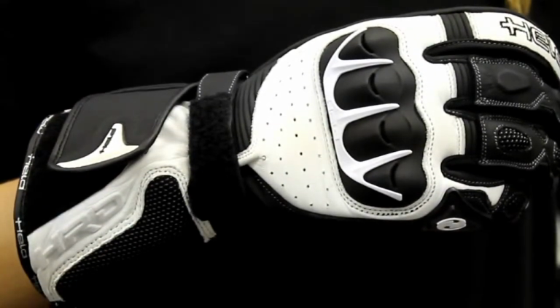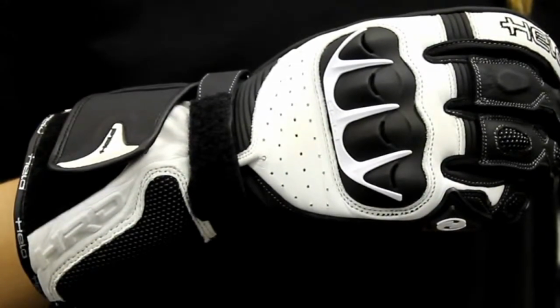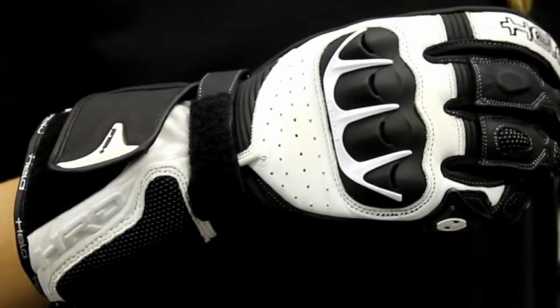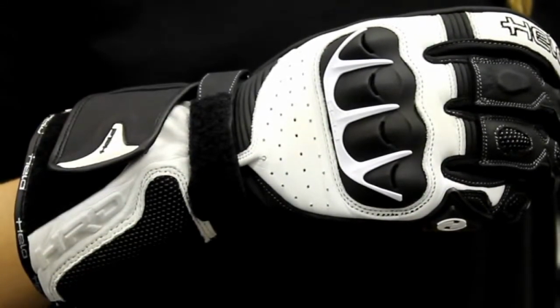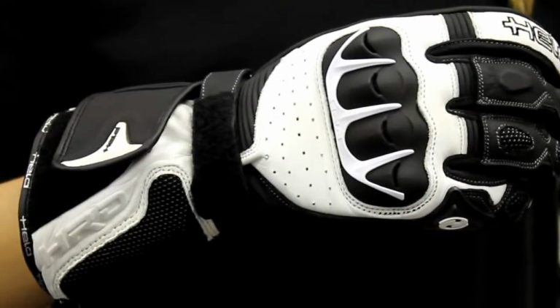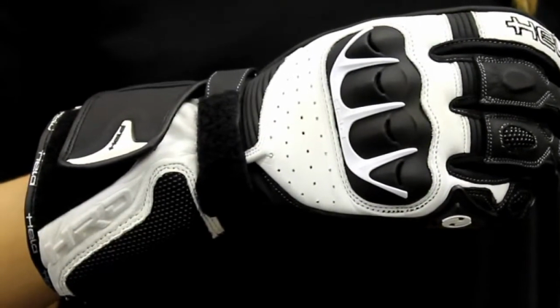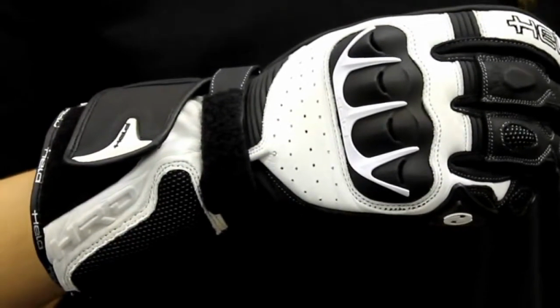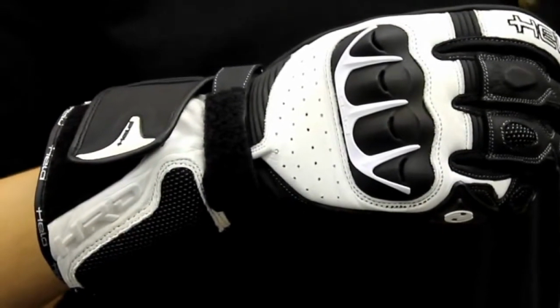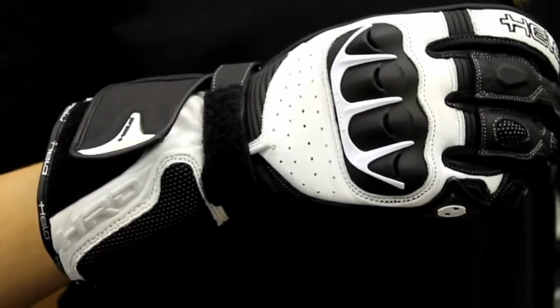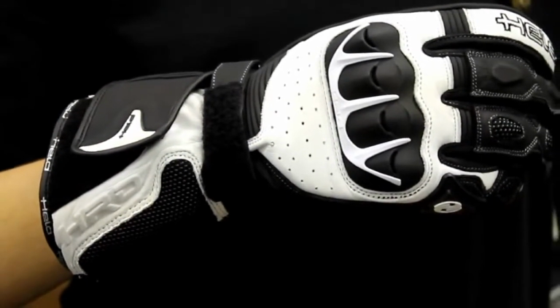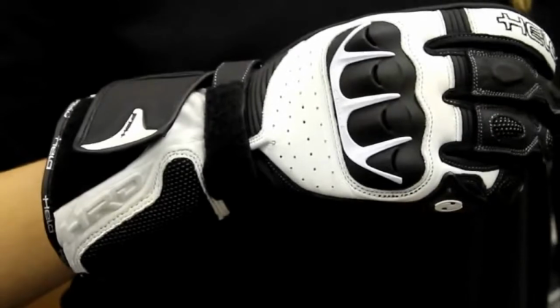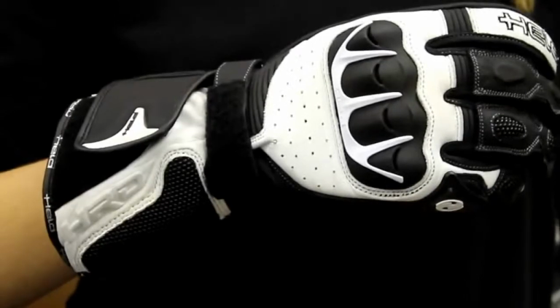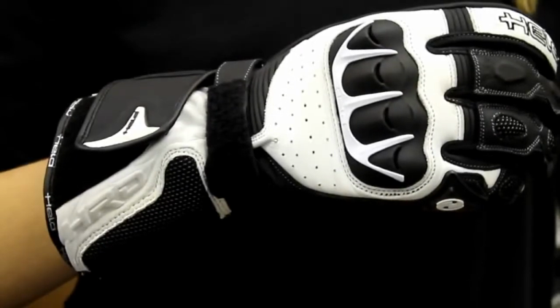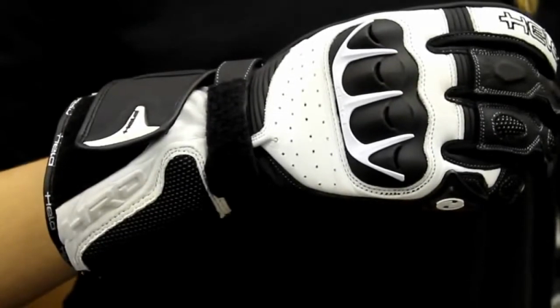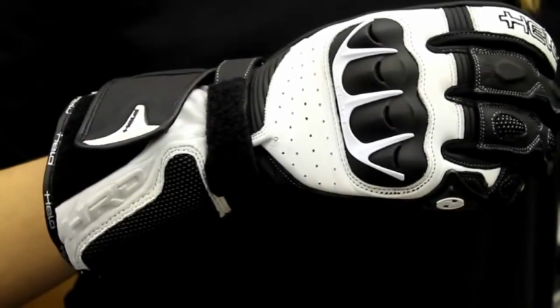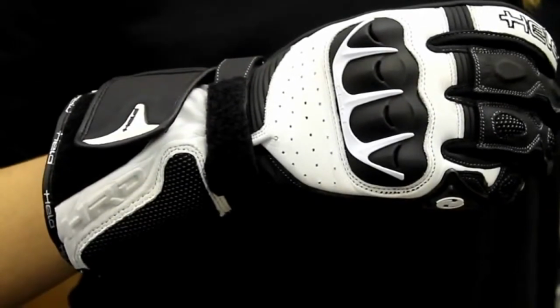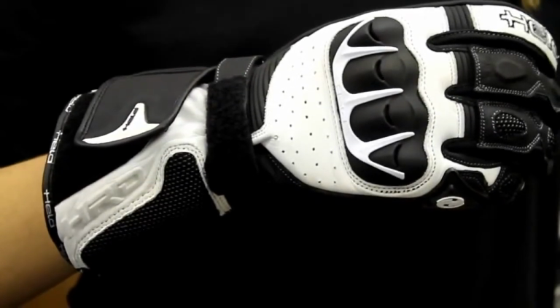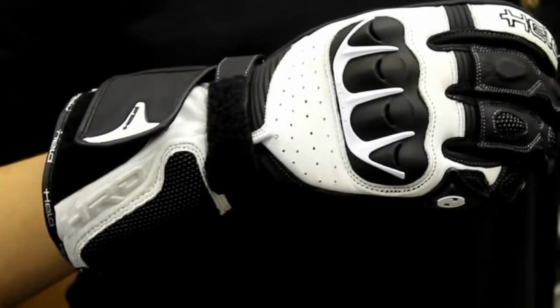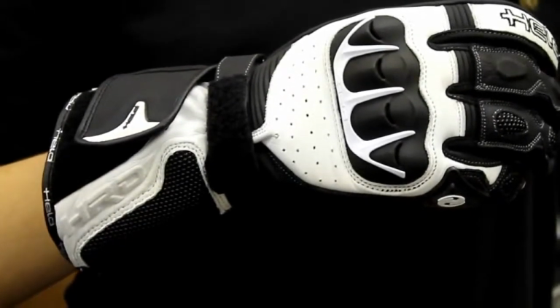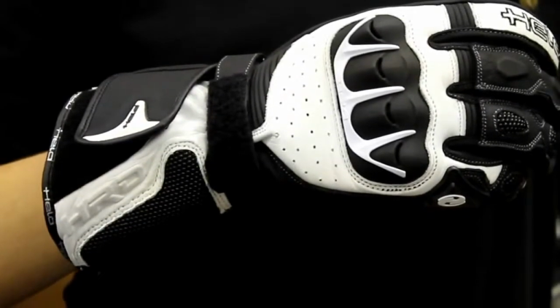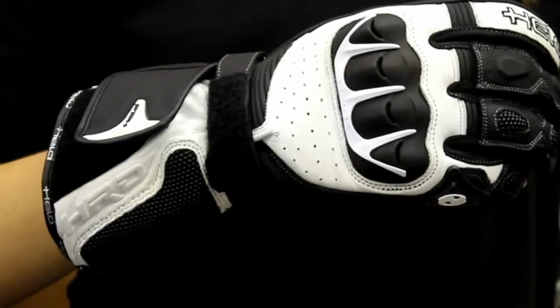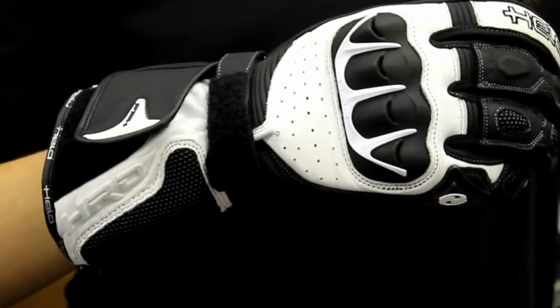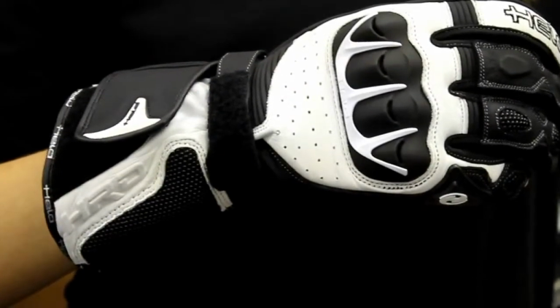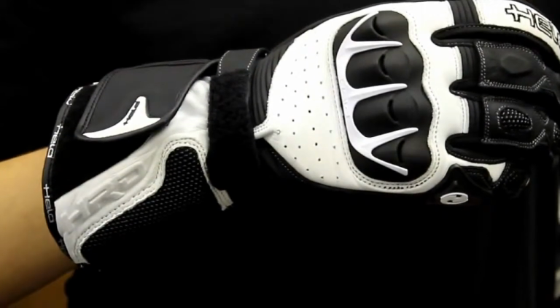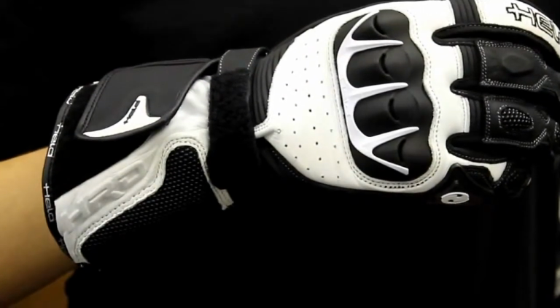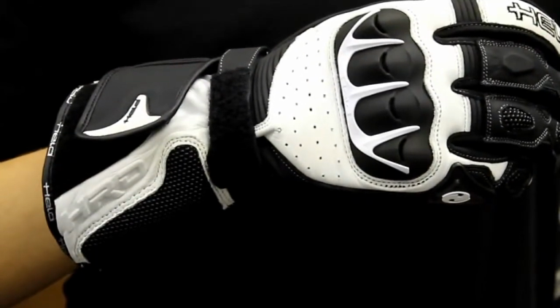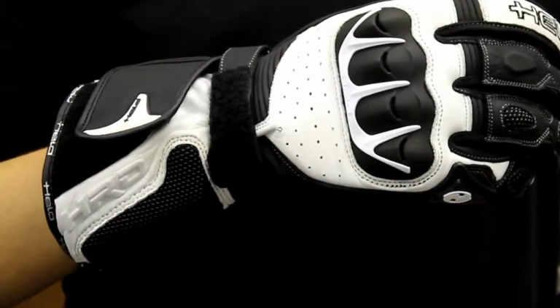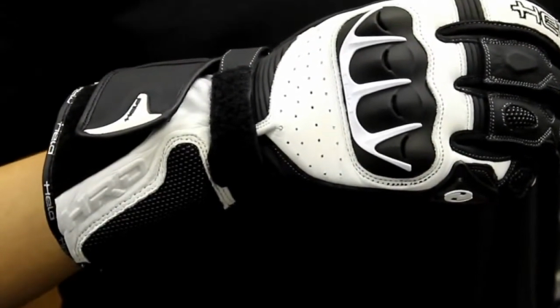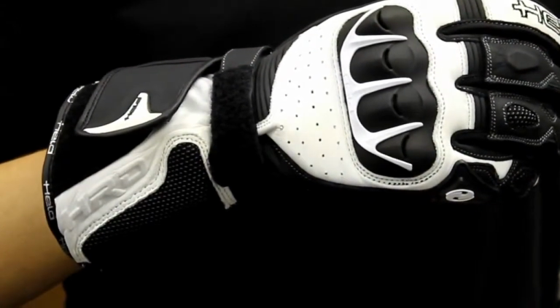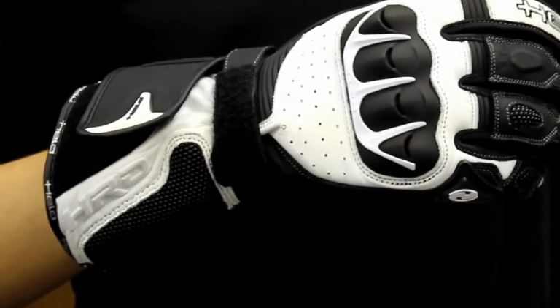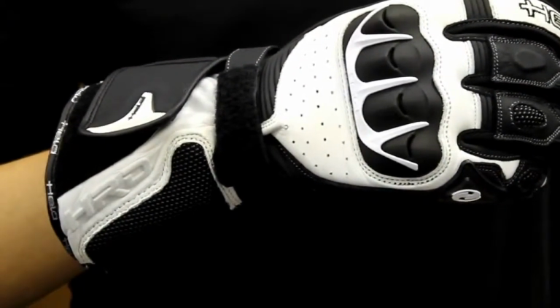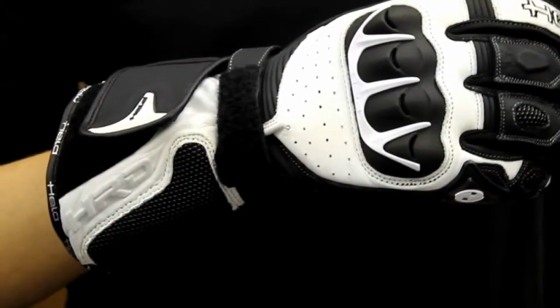You have a hard knuckle for some protection, and you also have elasticated panels on the back of your hand as well as the fingers and the thumb.